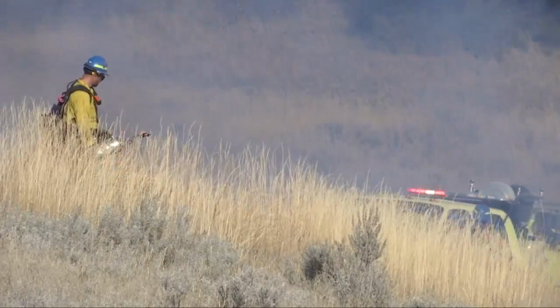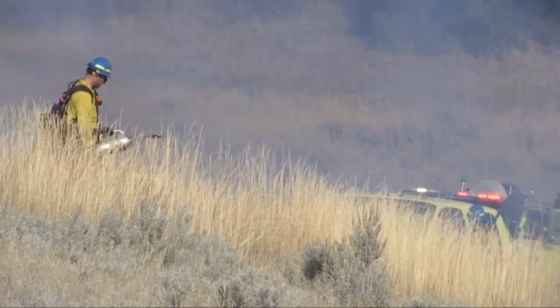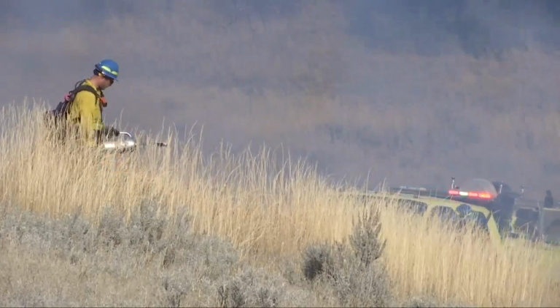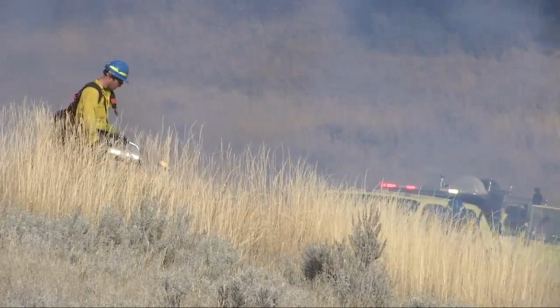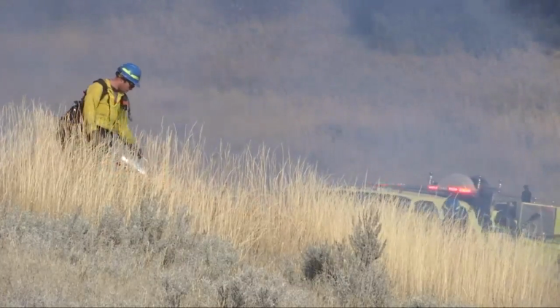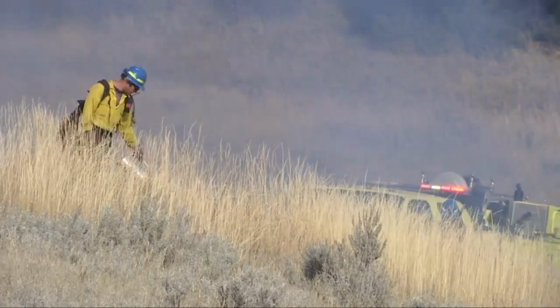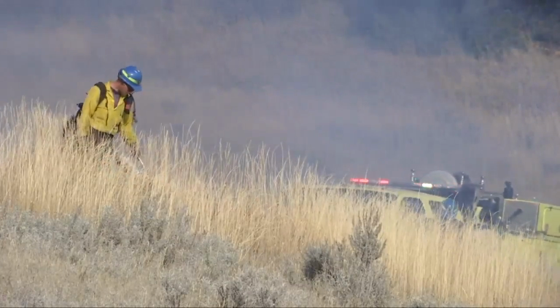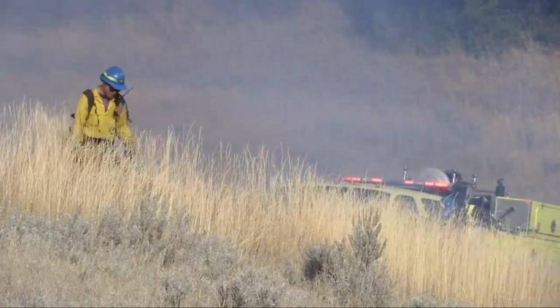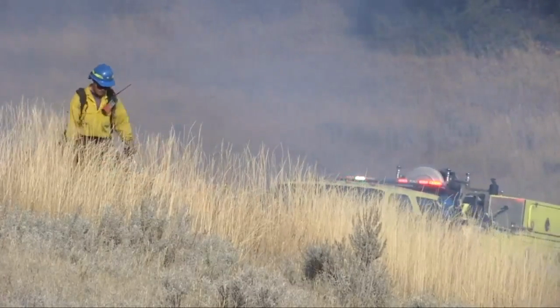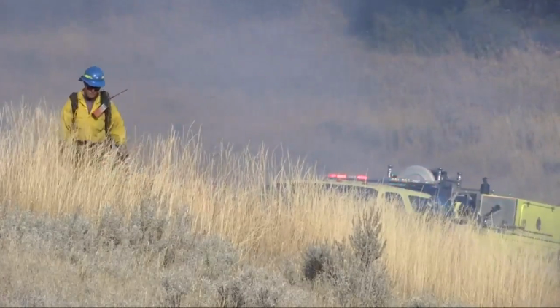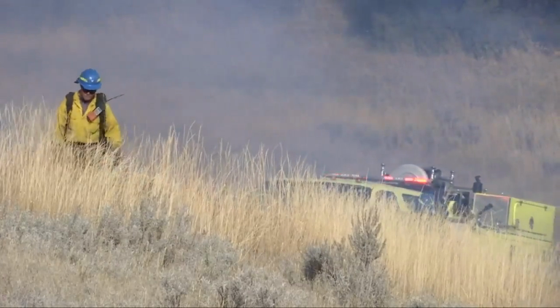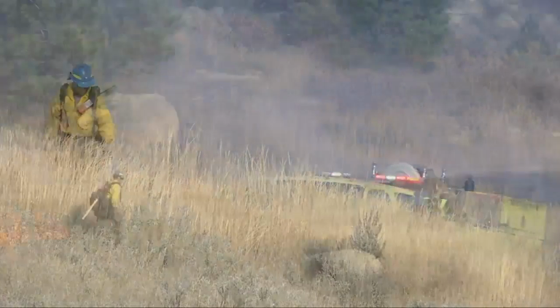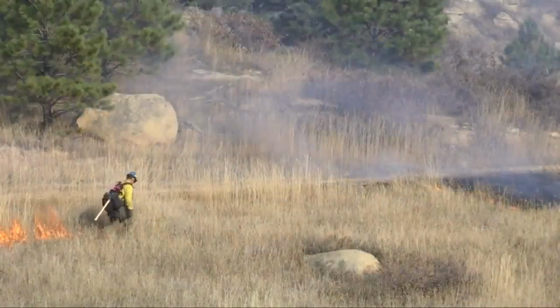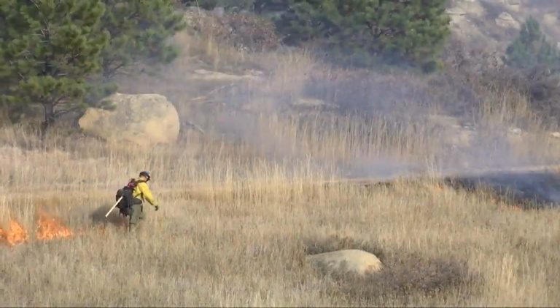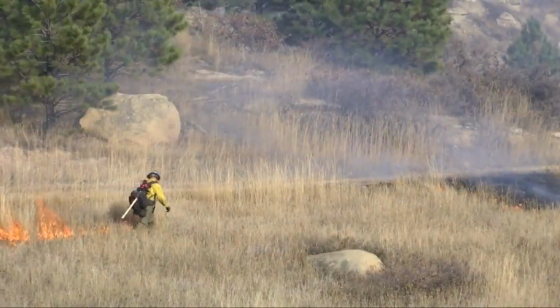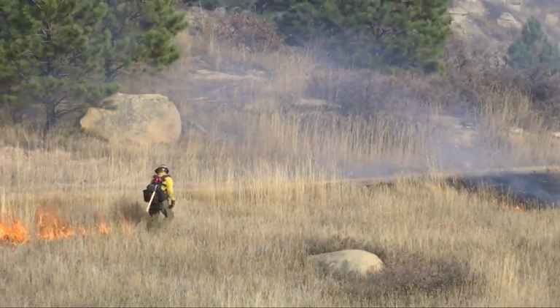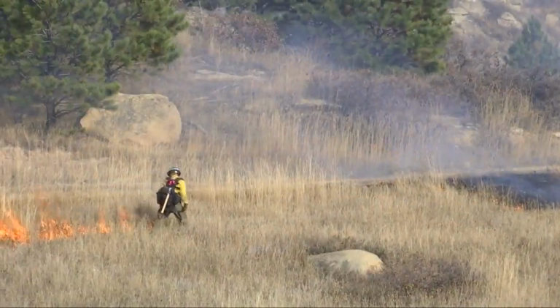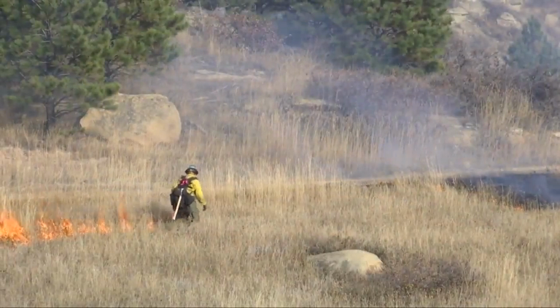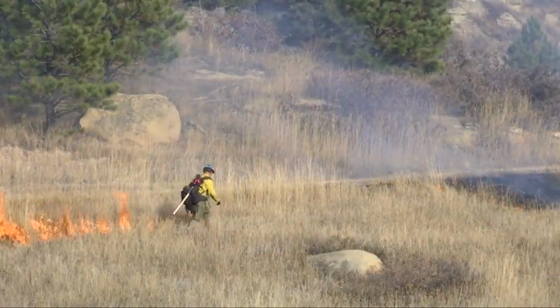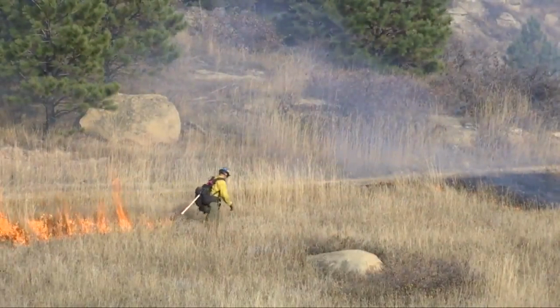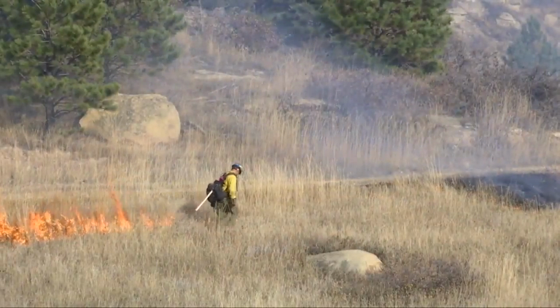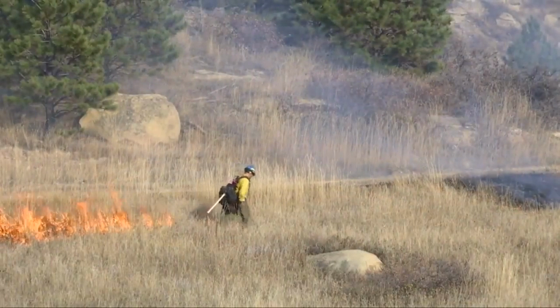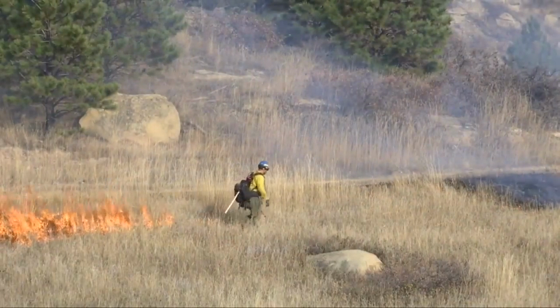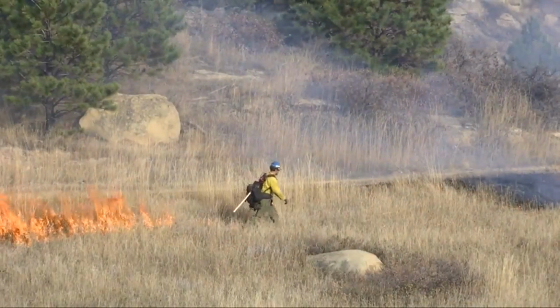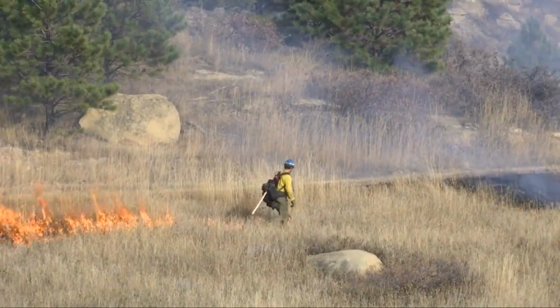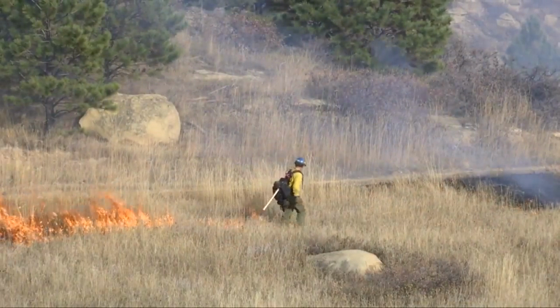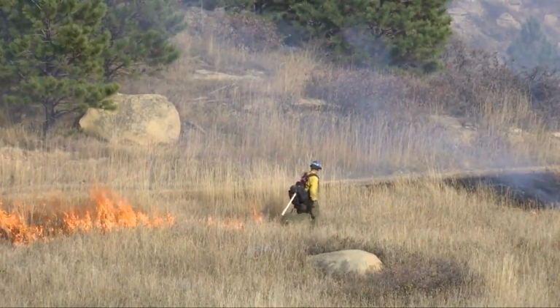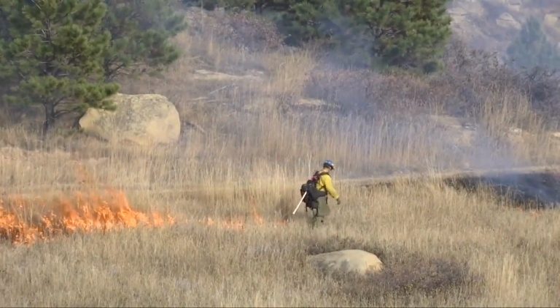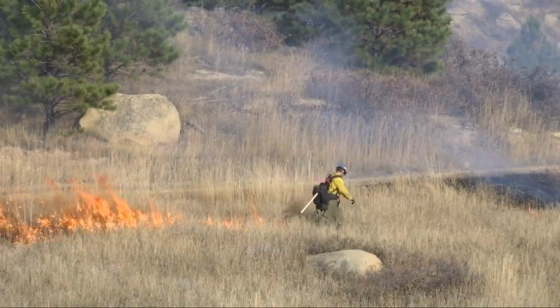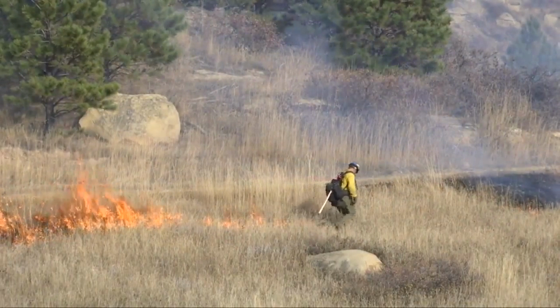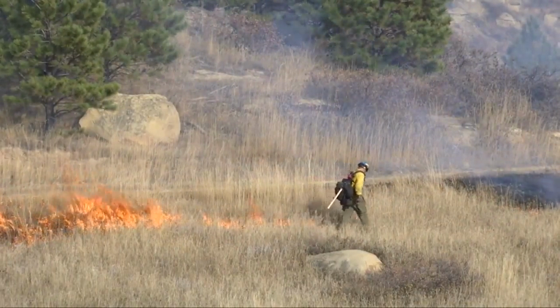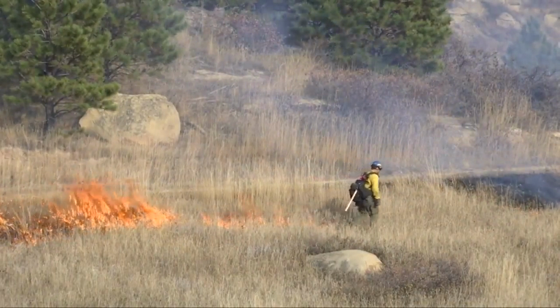Chris Barth, a public information officer for the Bureau of Land Management, tells us that prescribed fires are an important tool in preparing for future wildfires.